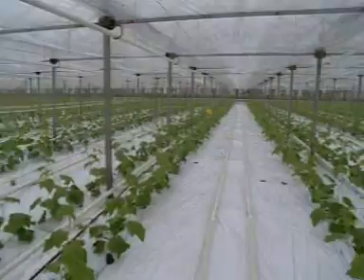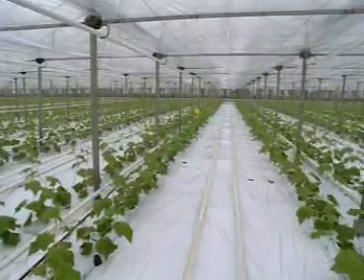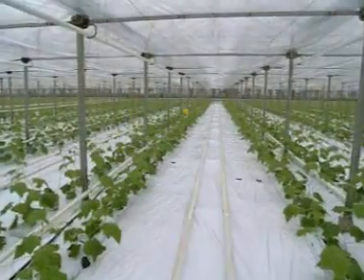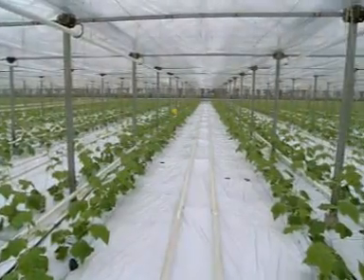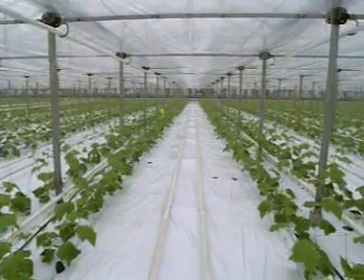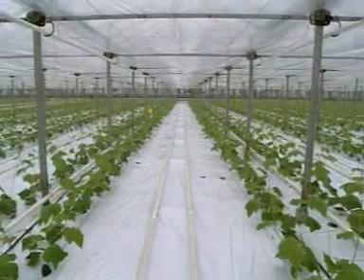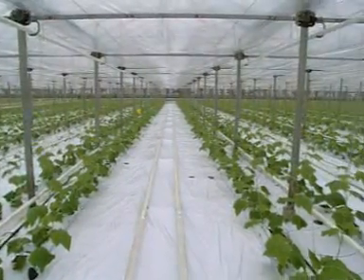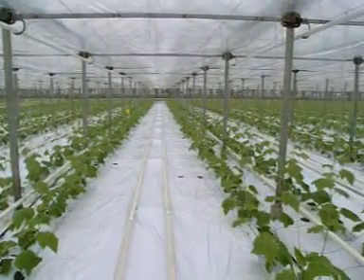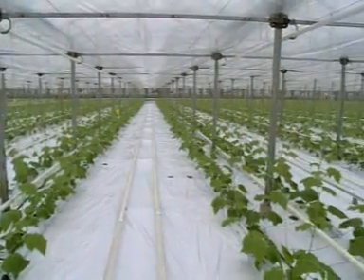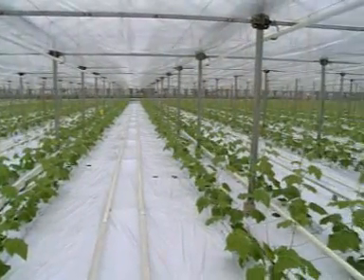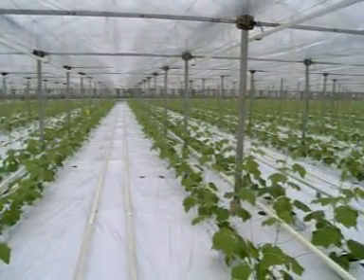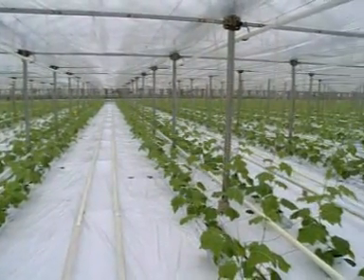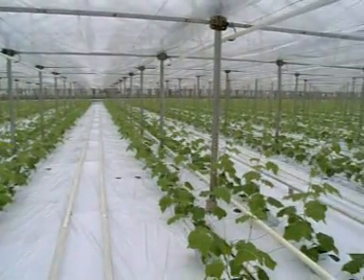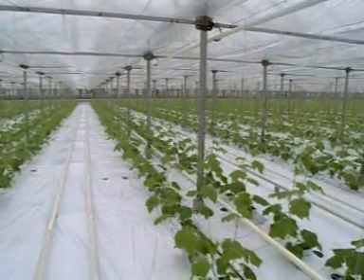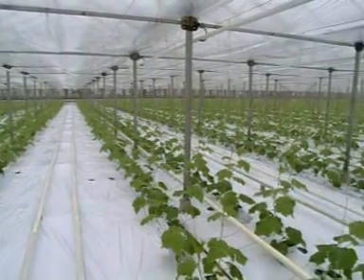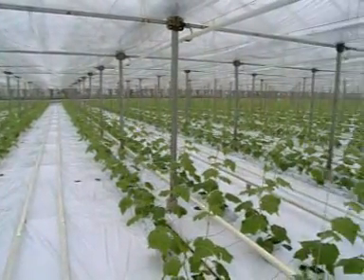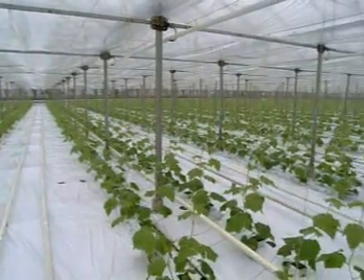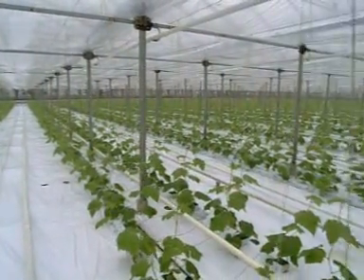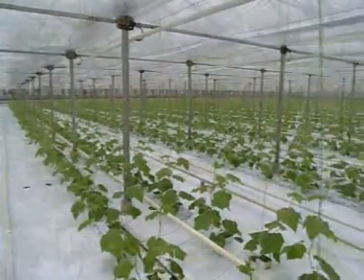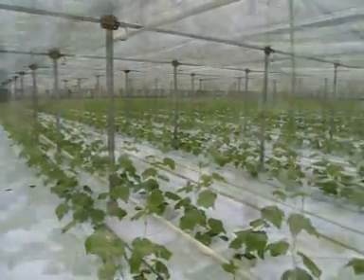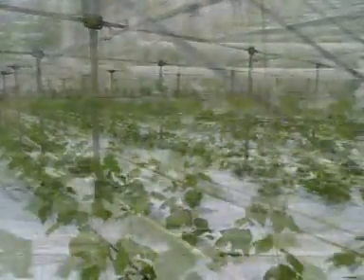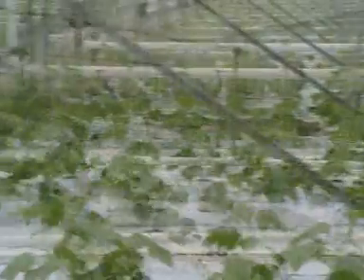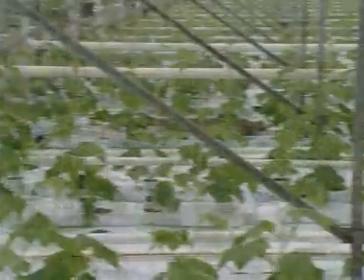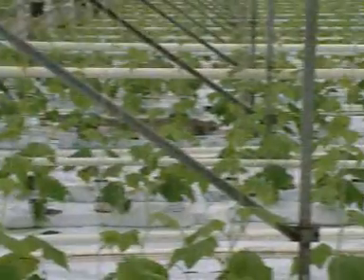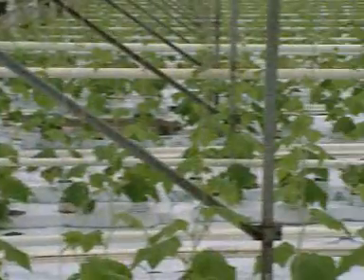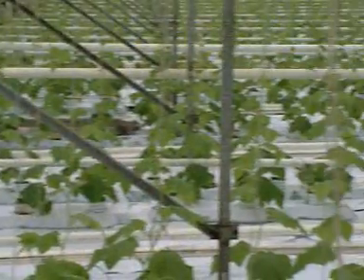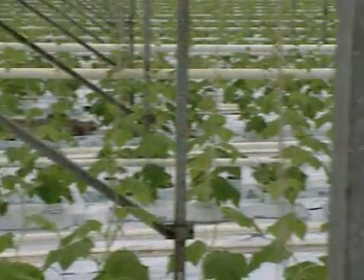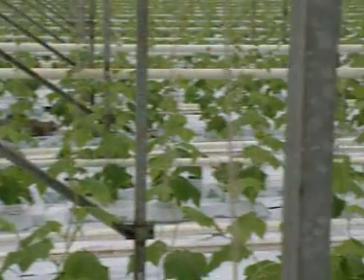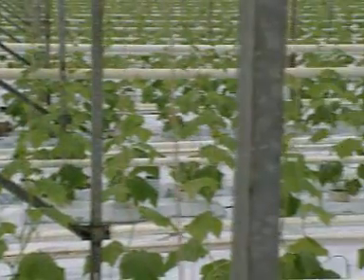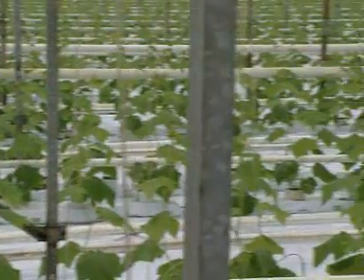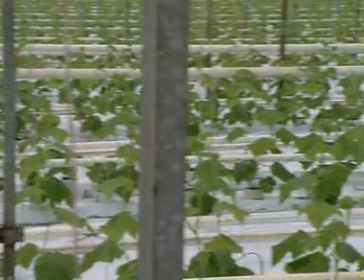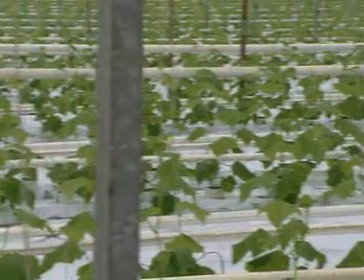This greenhouse produces over four million cucumbers a year in a carefully controlled environment.